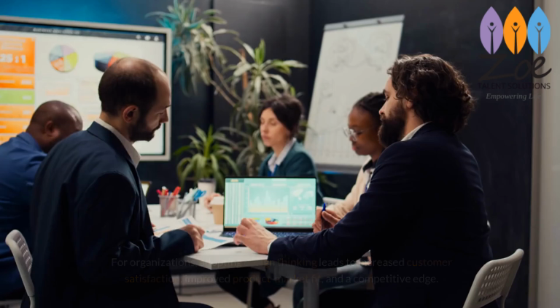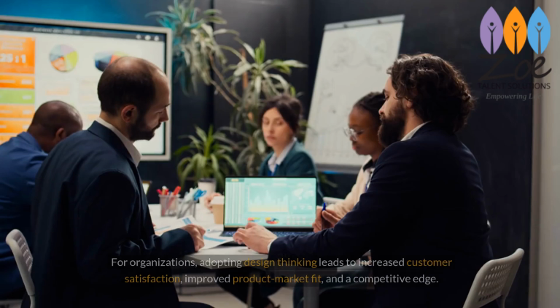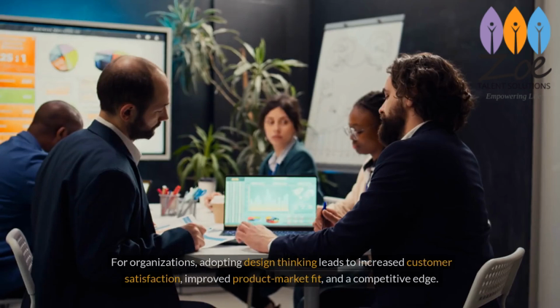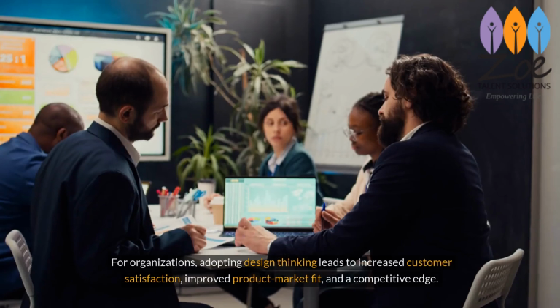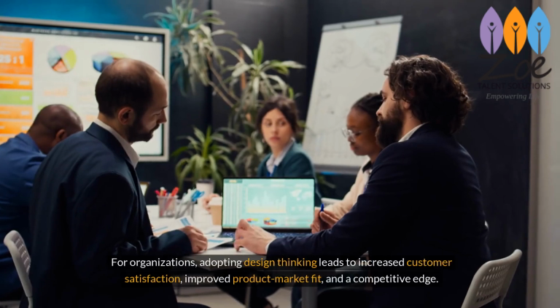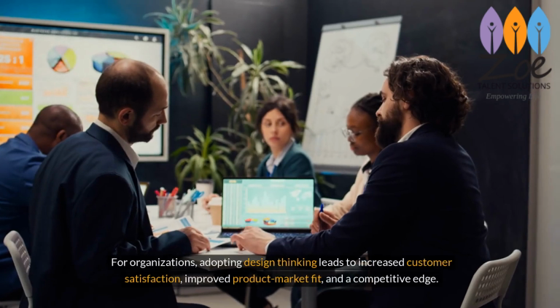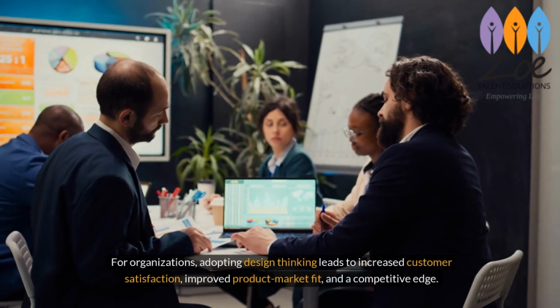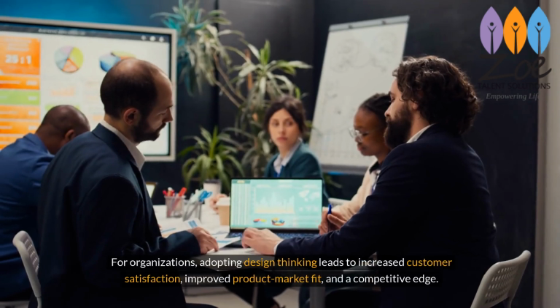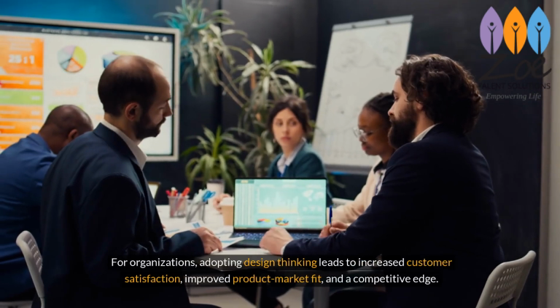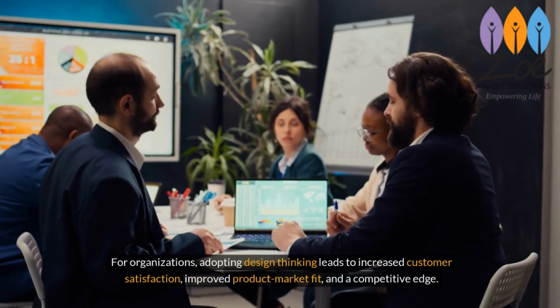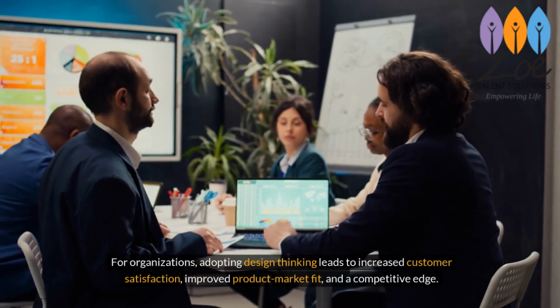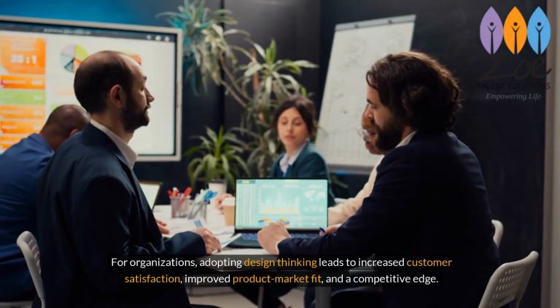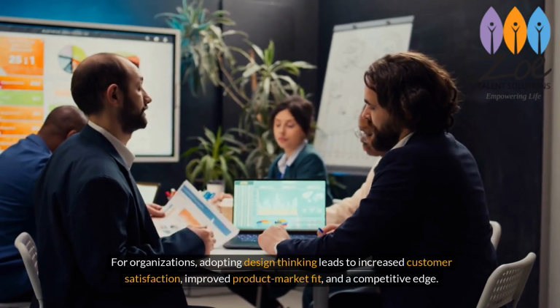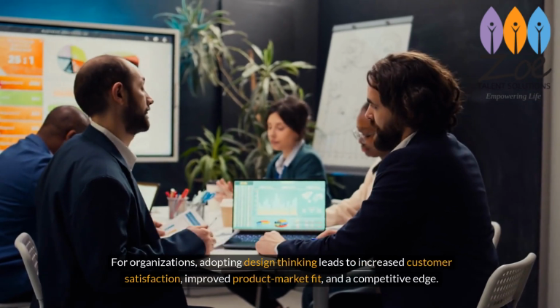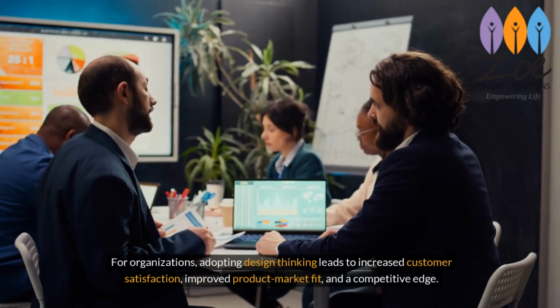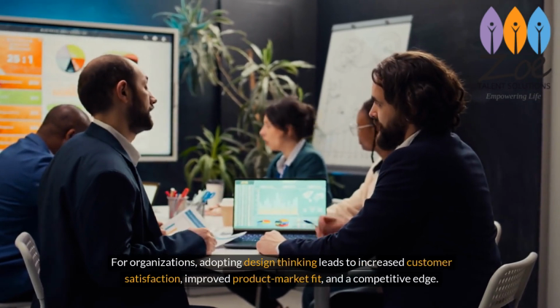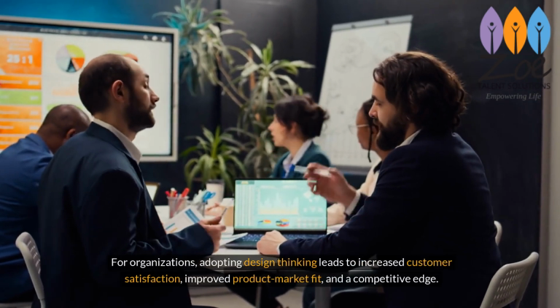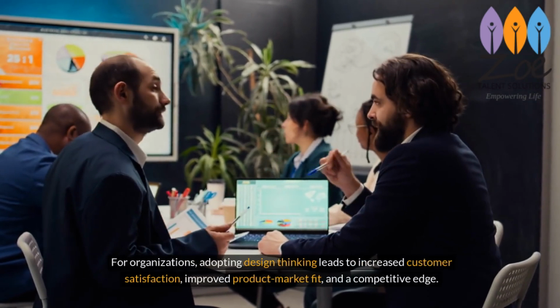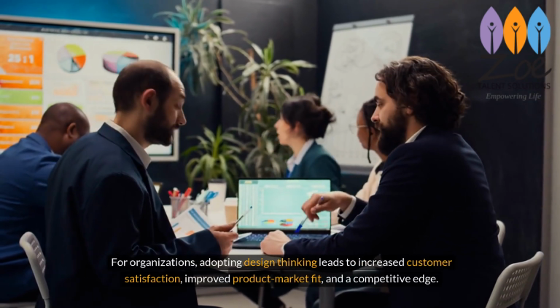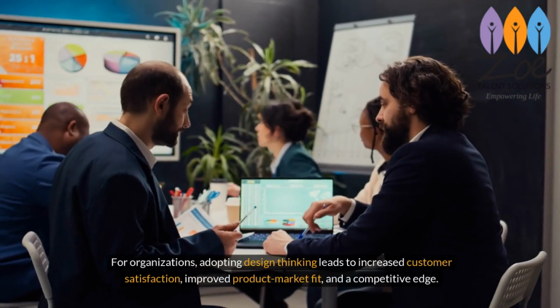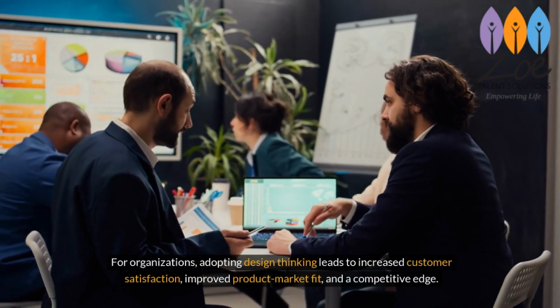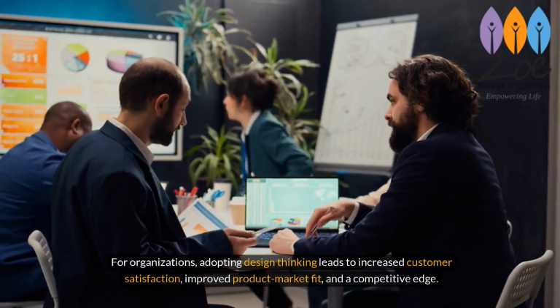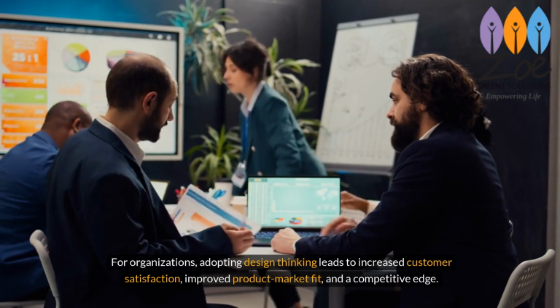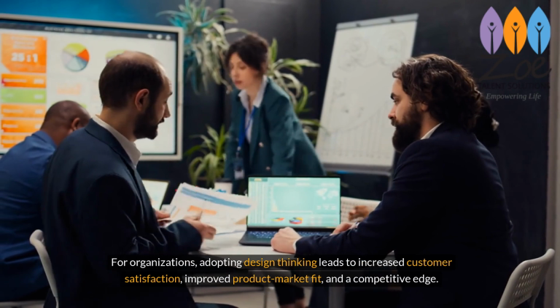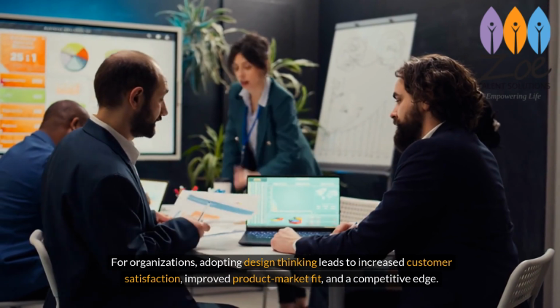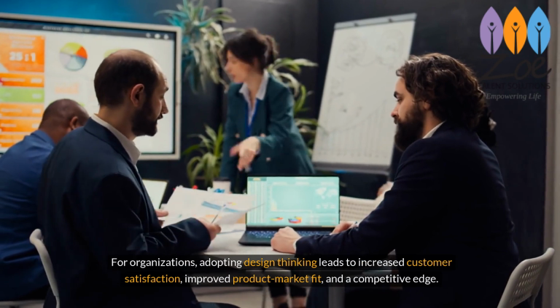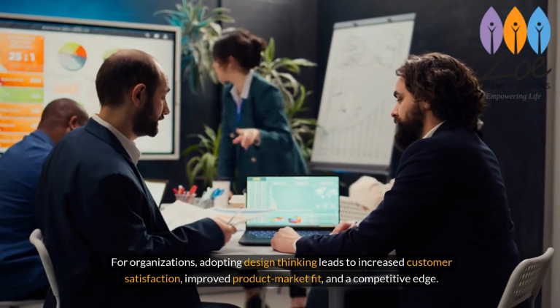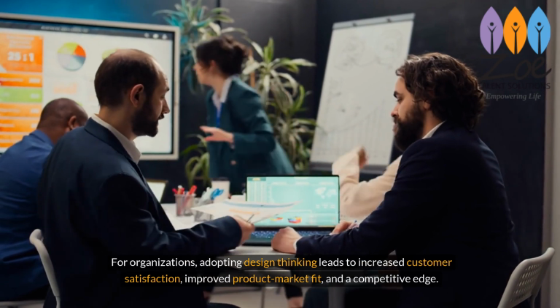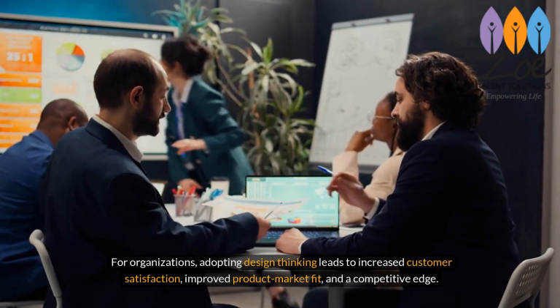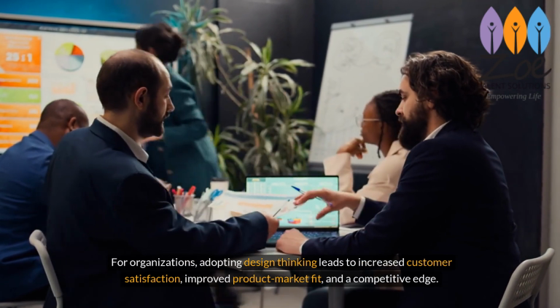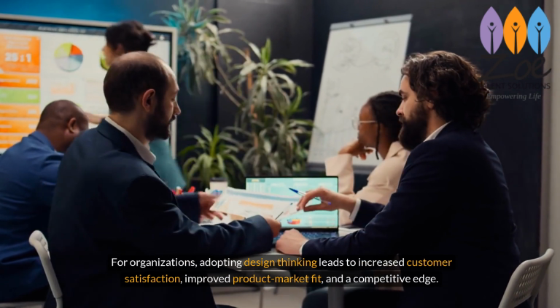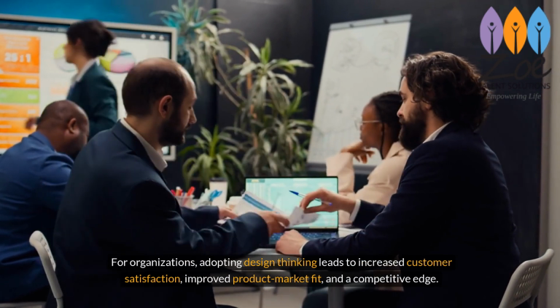For organizations, adopting design thinking leads to increased customer satisfaction, improved product market fit, and a competitive edge.